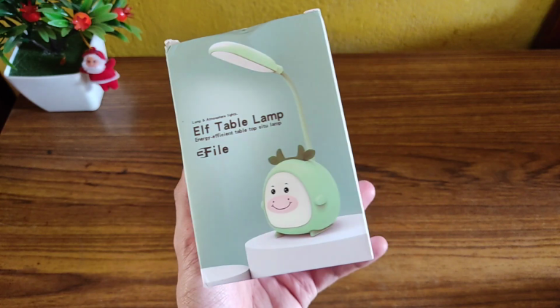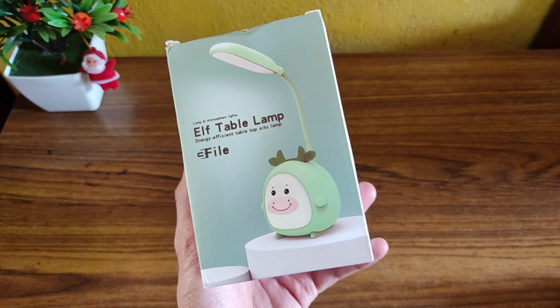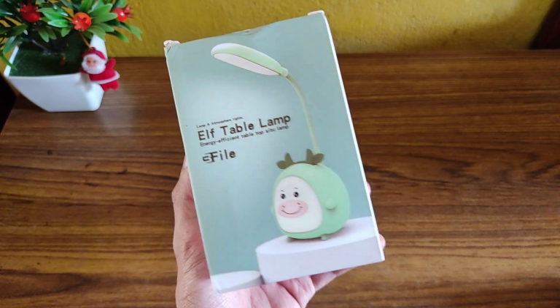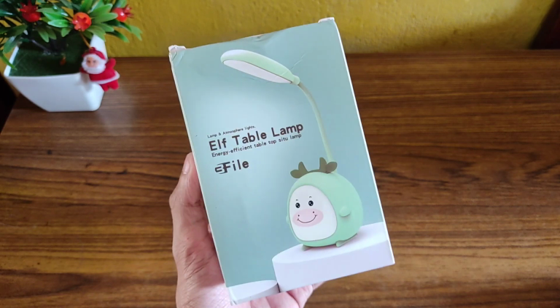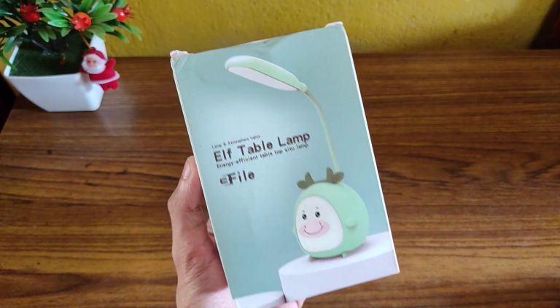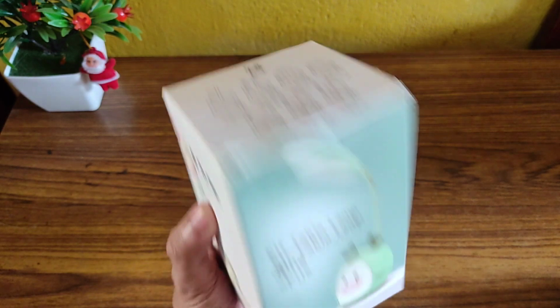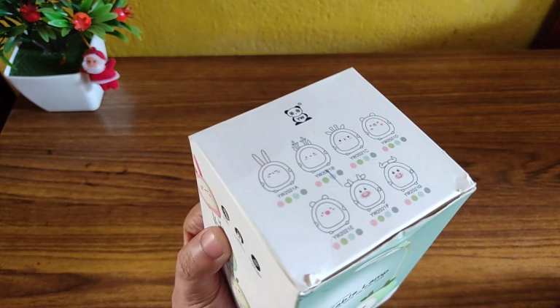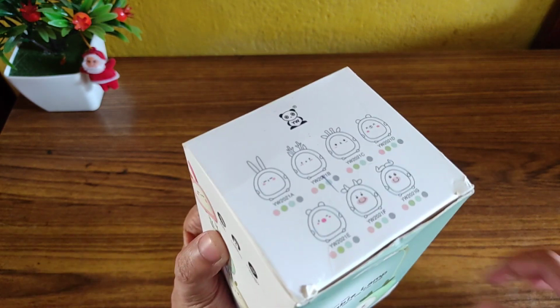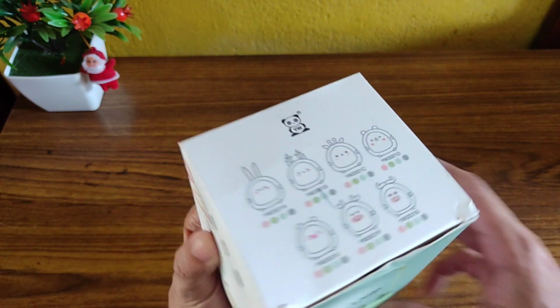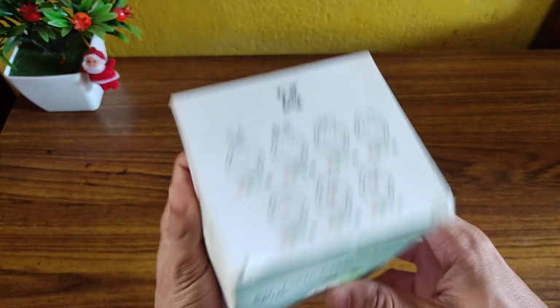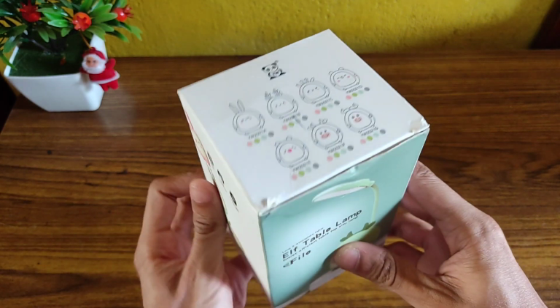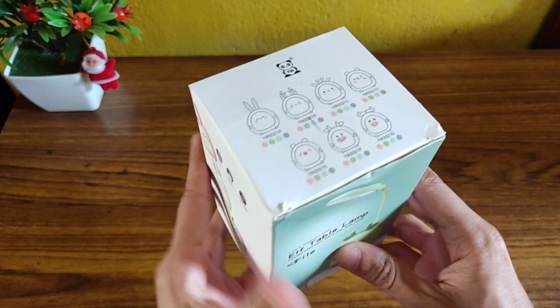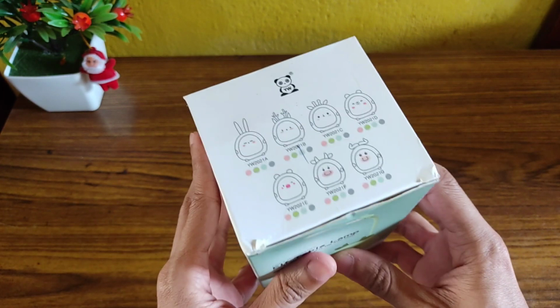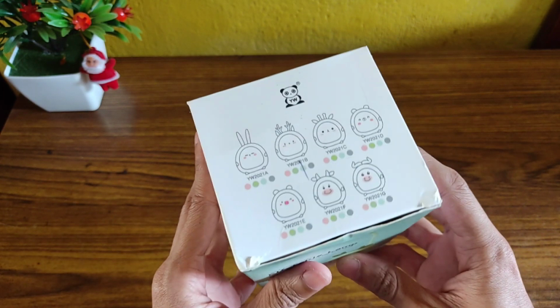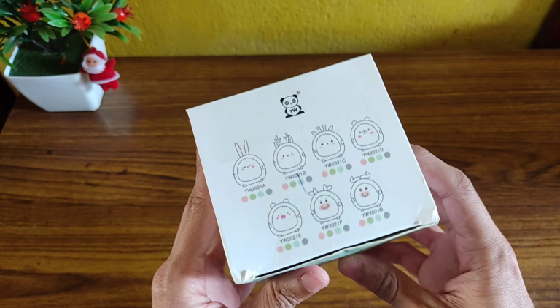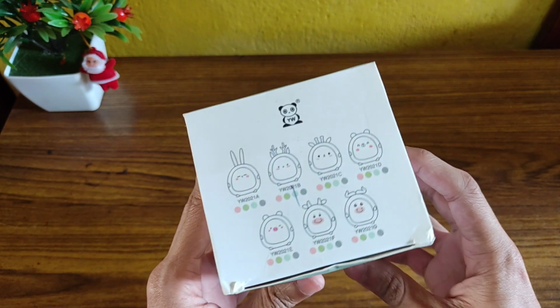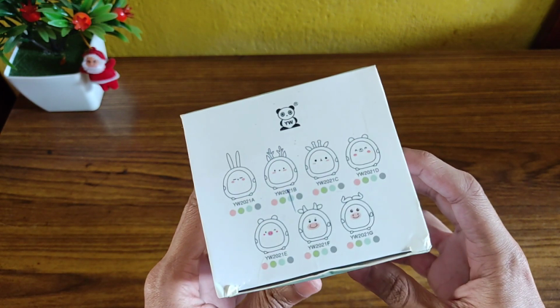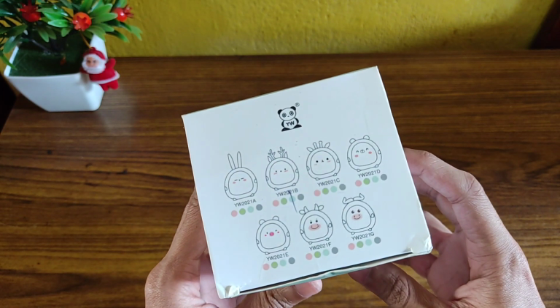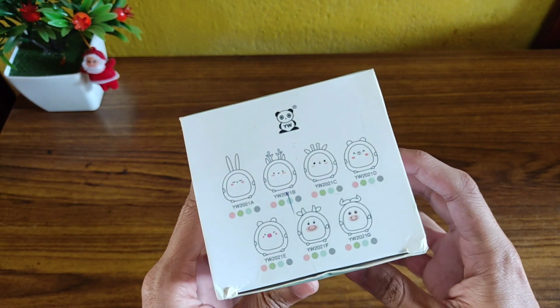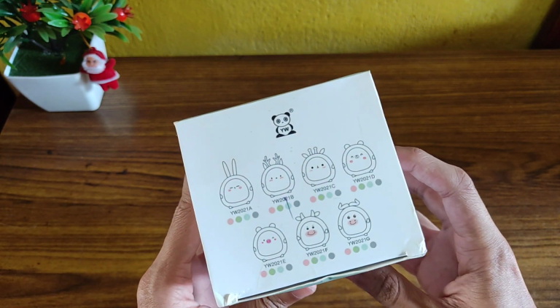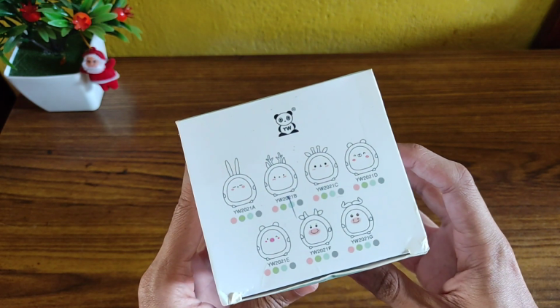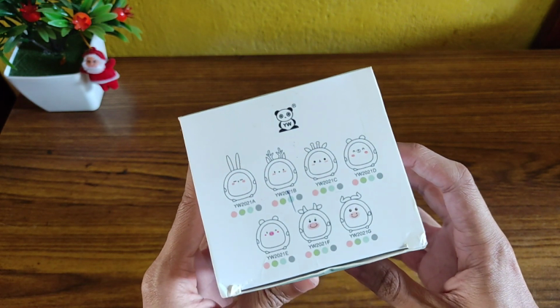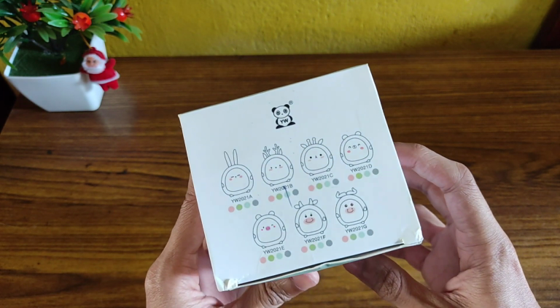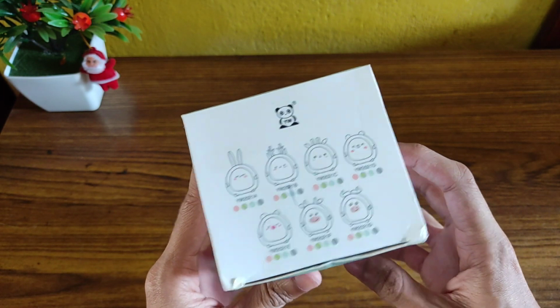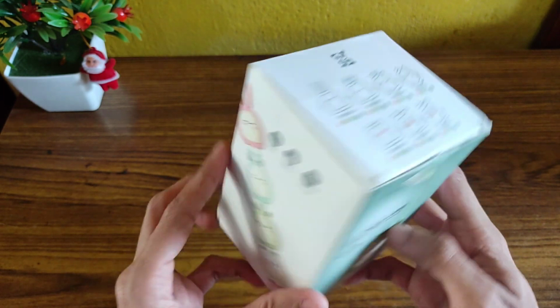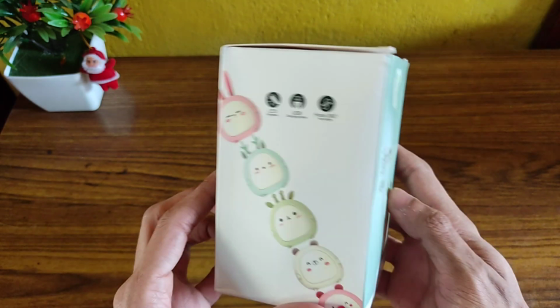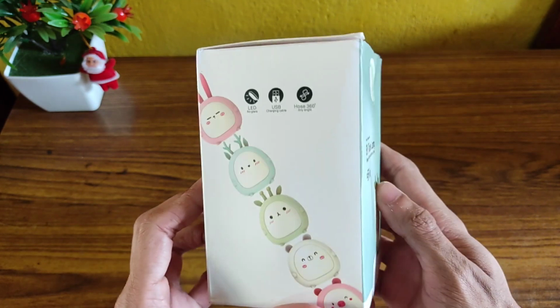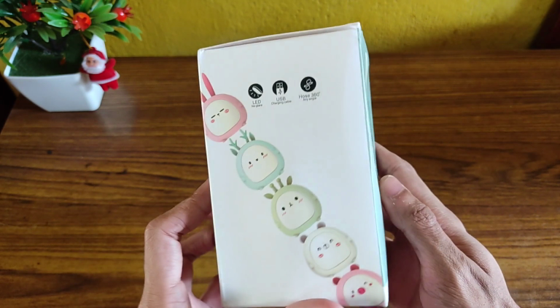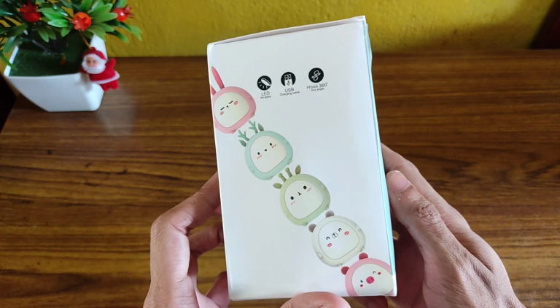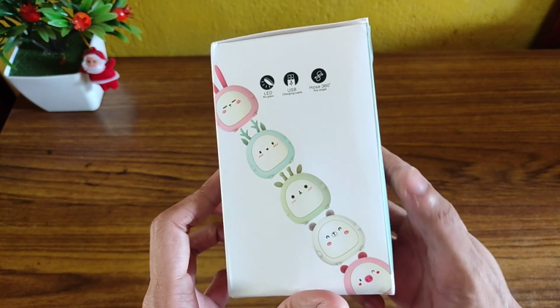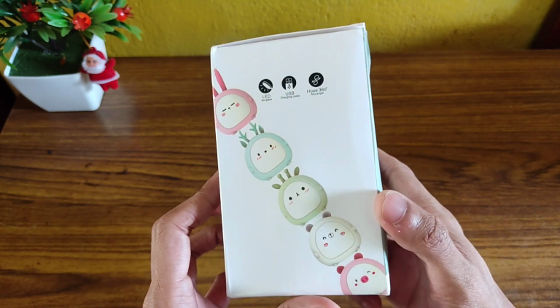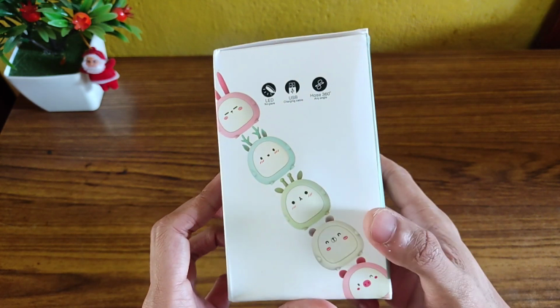So guys, this is the box packaging of this elf table lamp. It comes in seven variants and it also comes in five different colors.